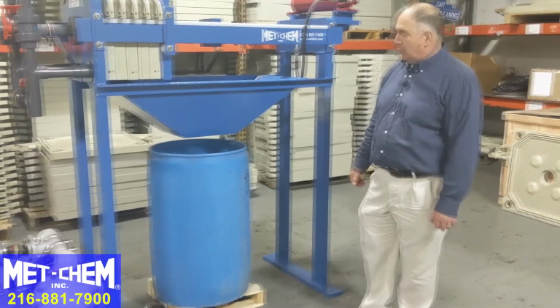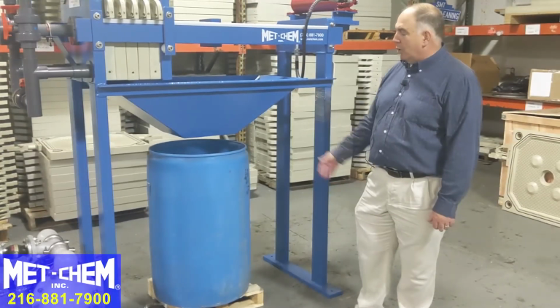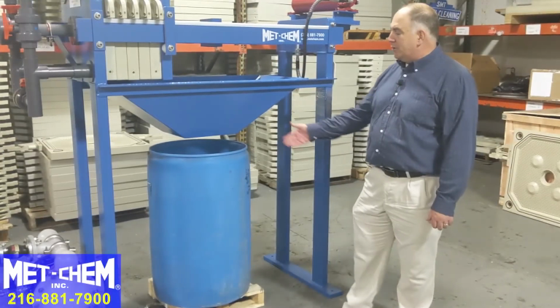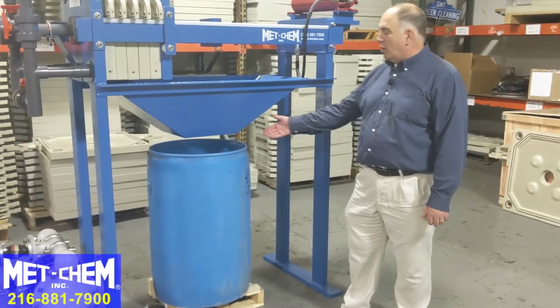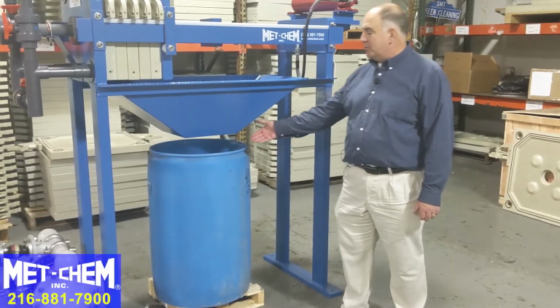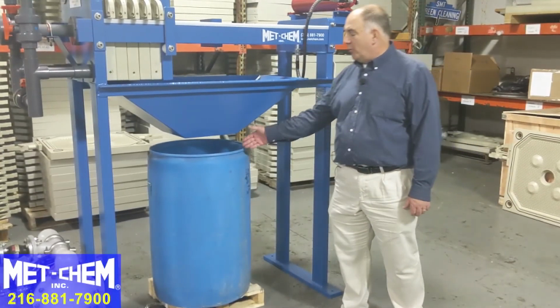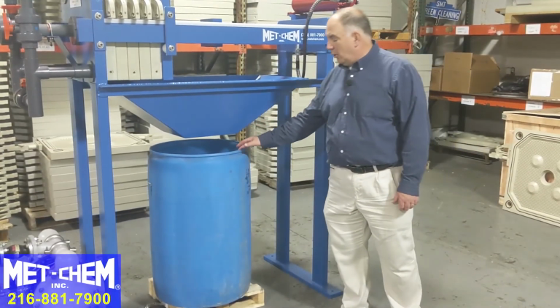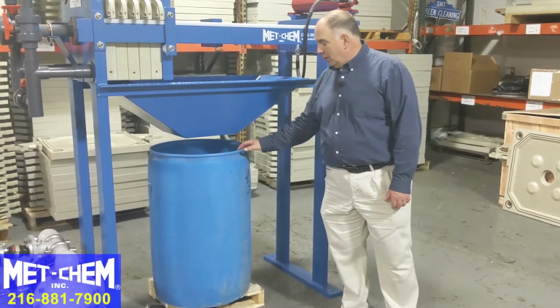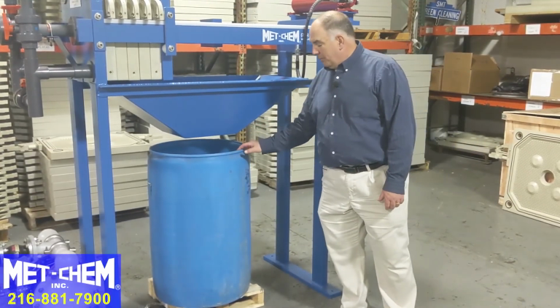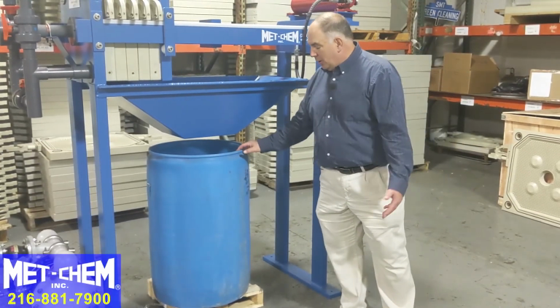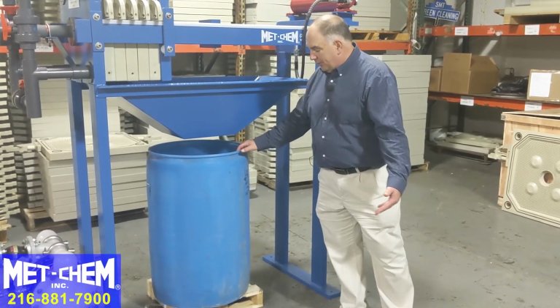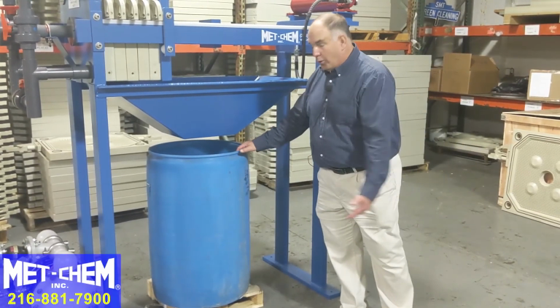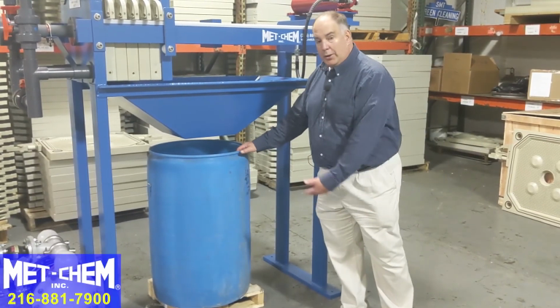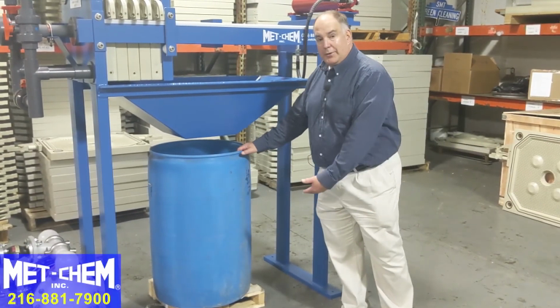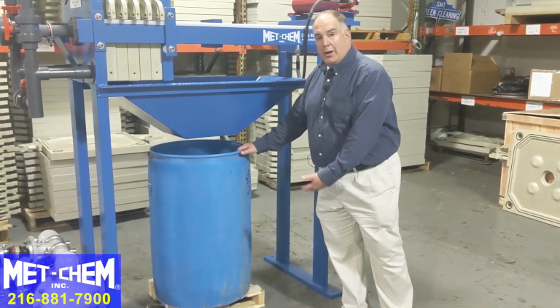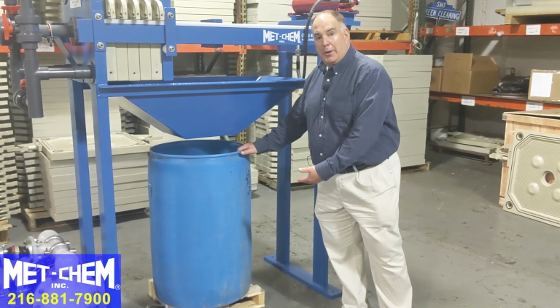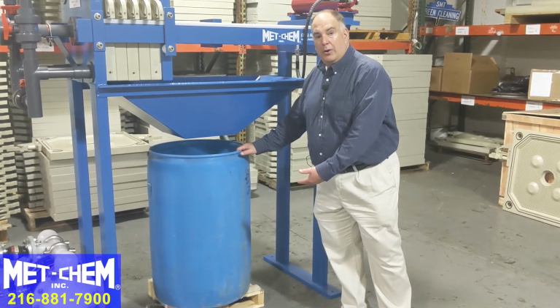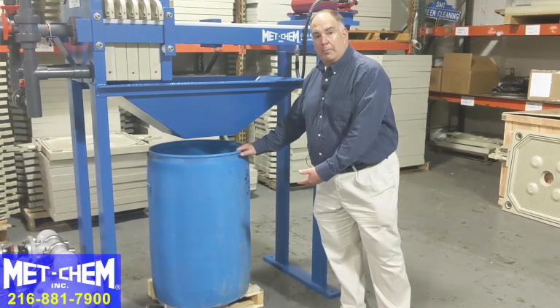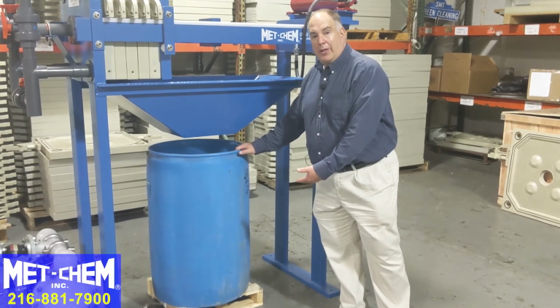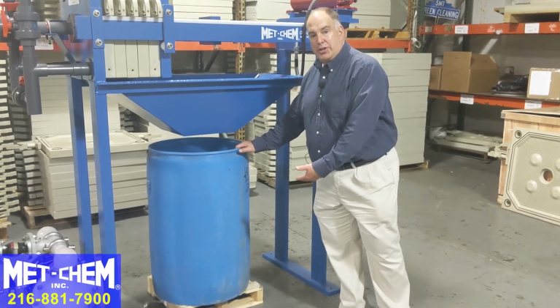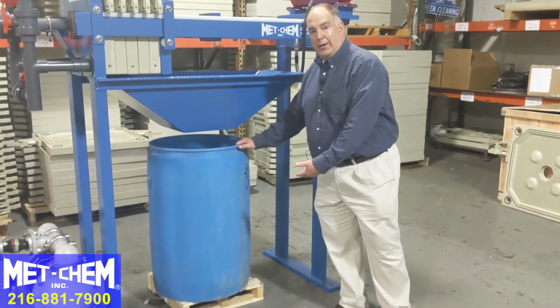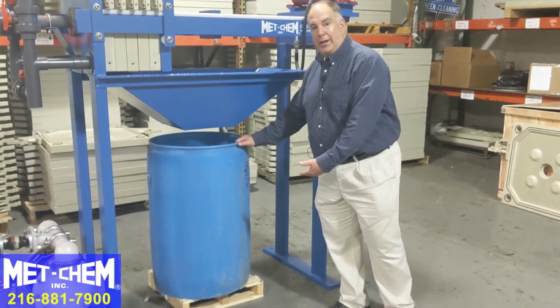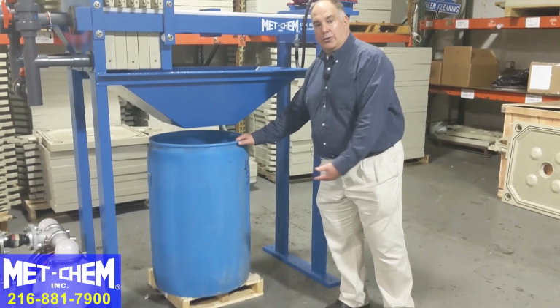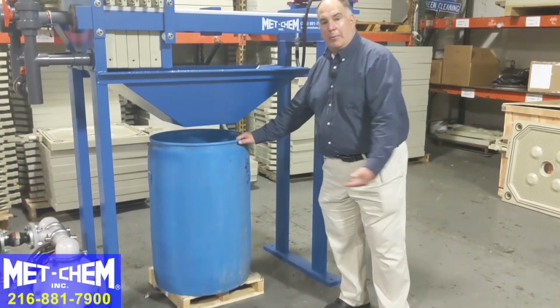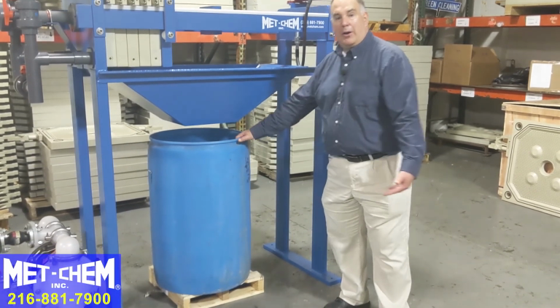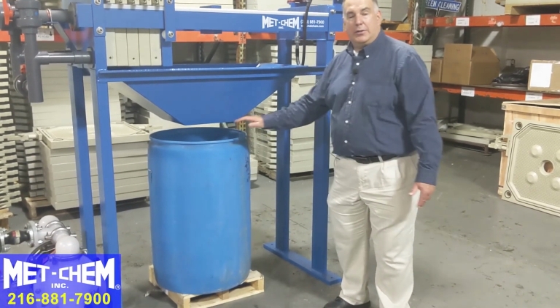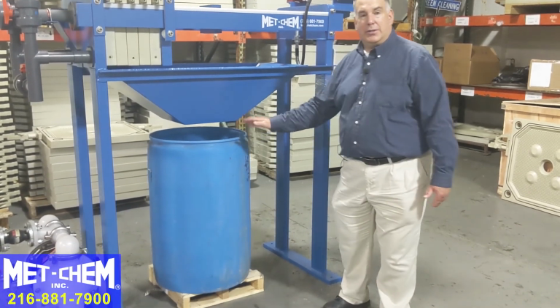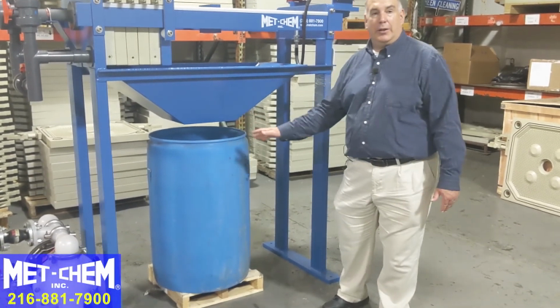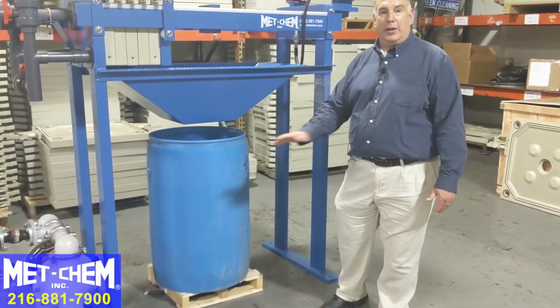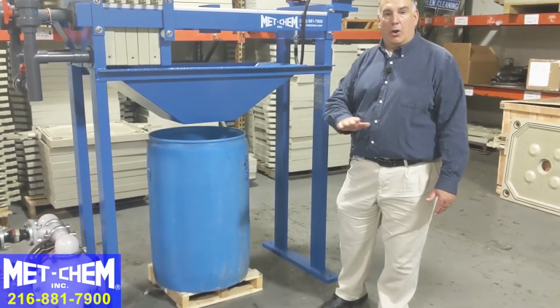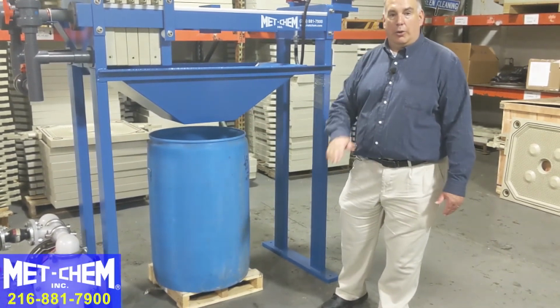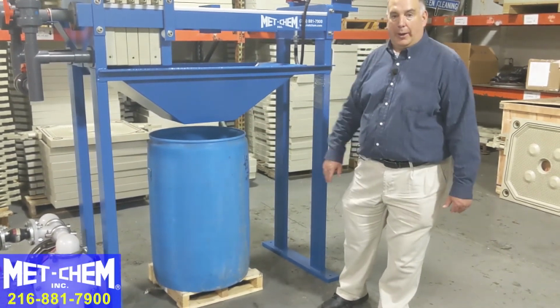Once the drum is full, a forklift or pallet jack can come in, take the drum out, seal it, and haul it away.